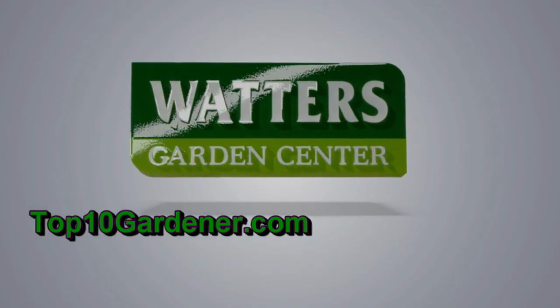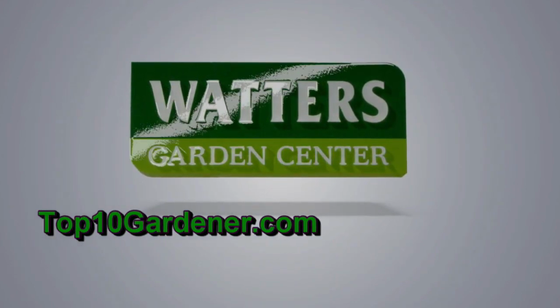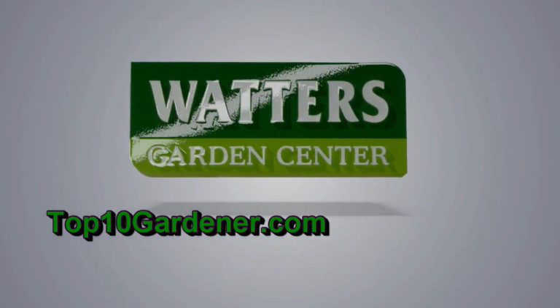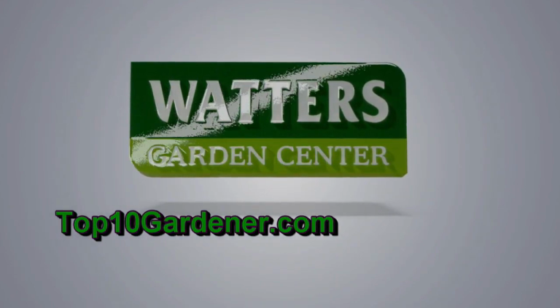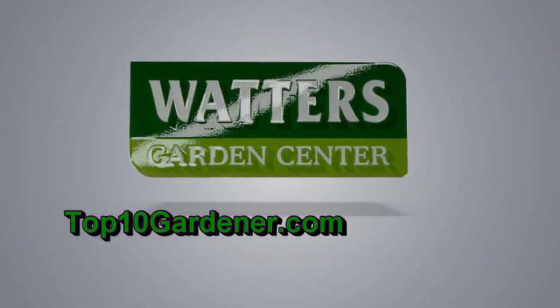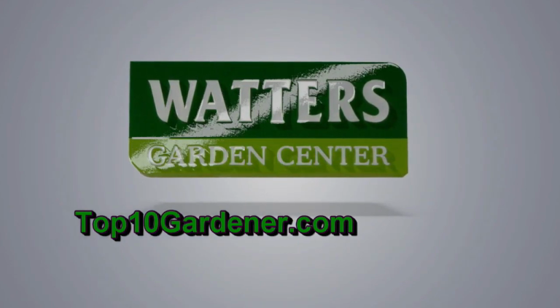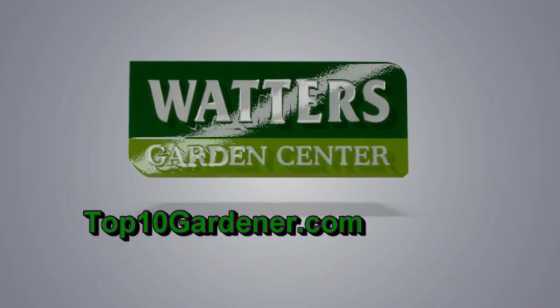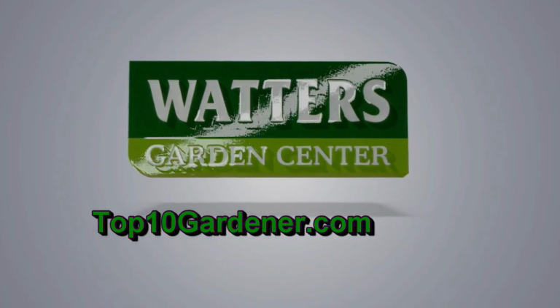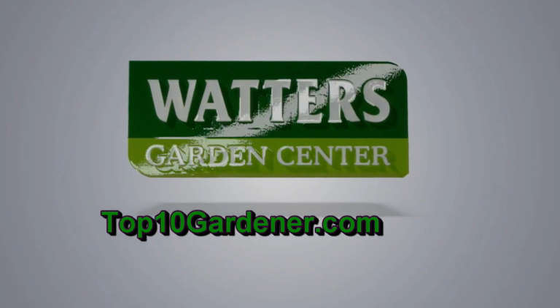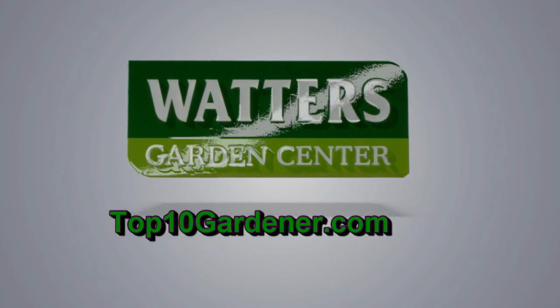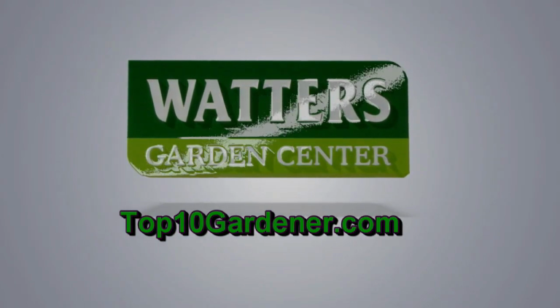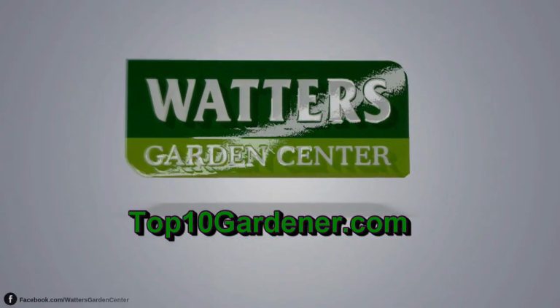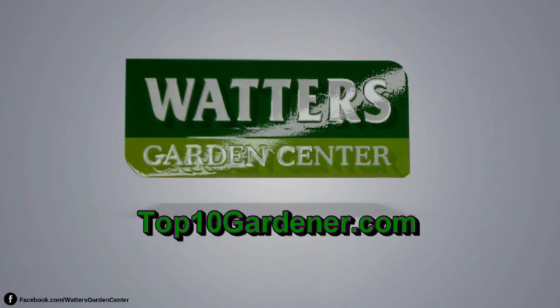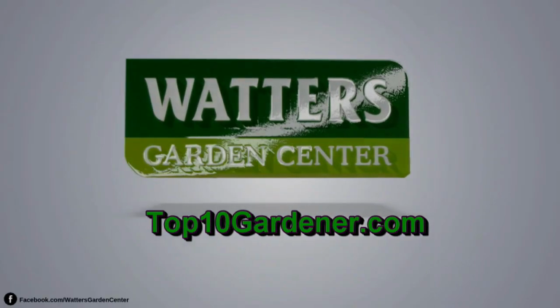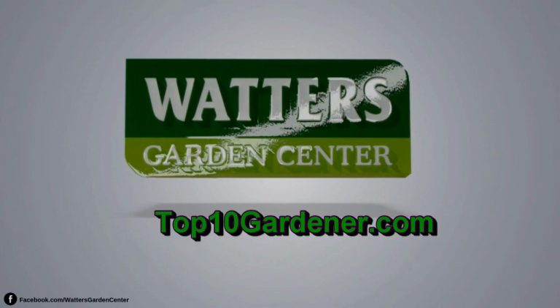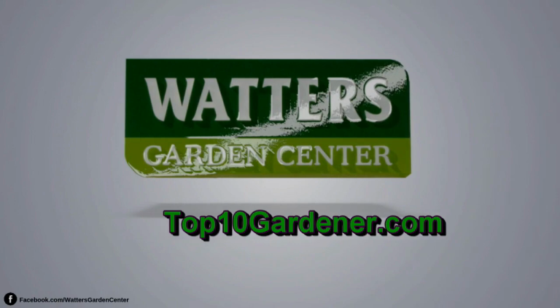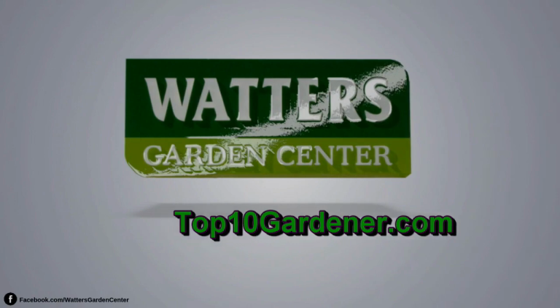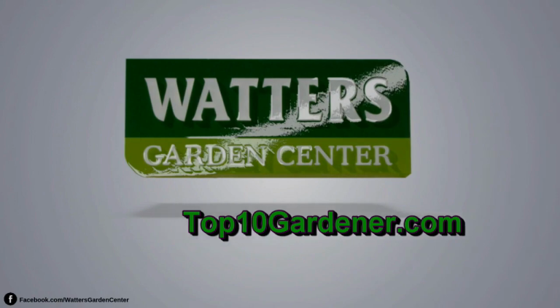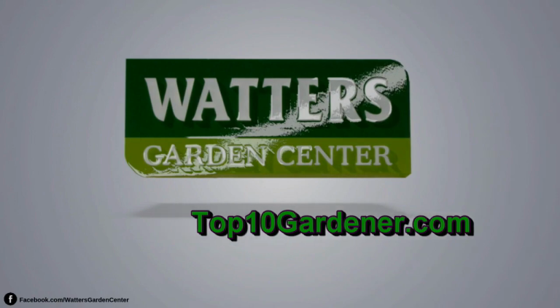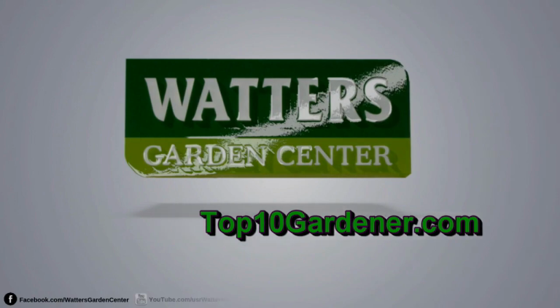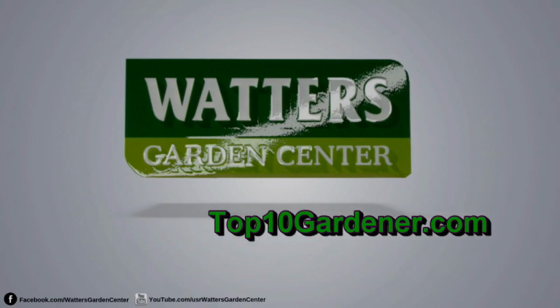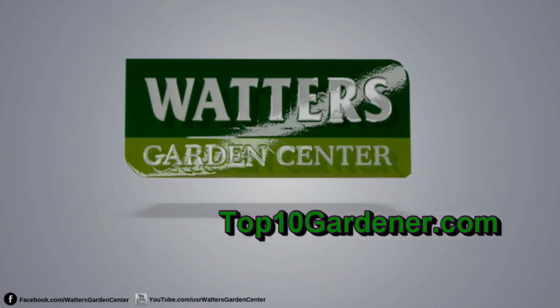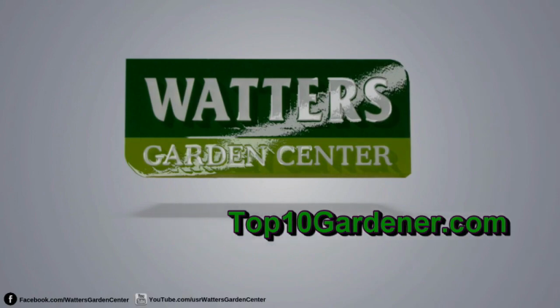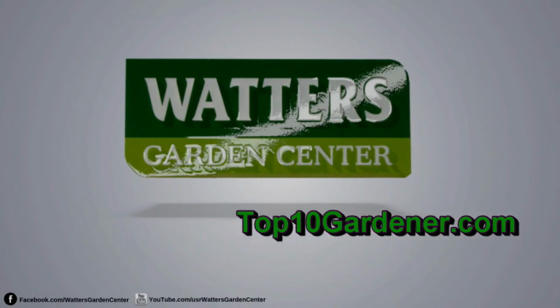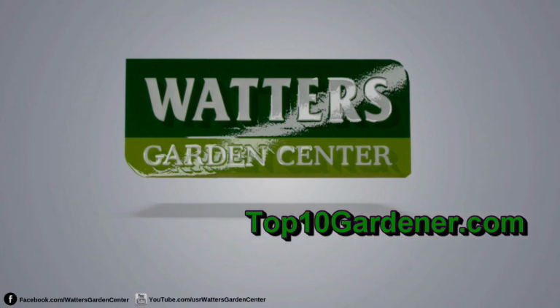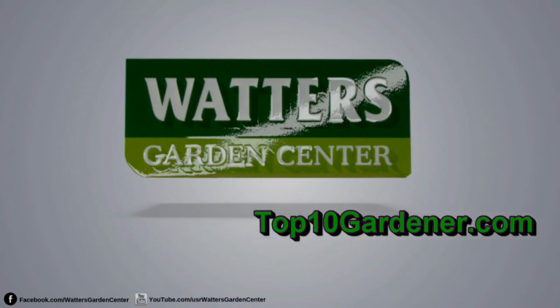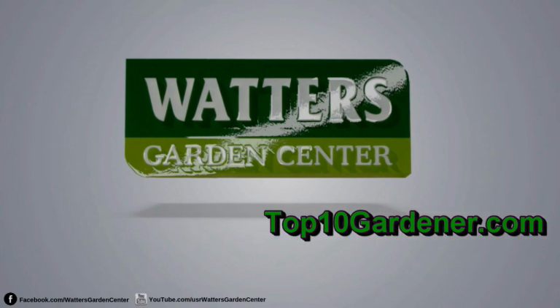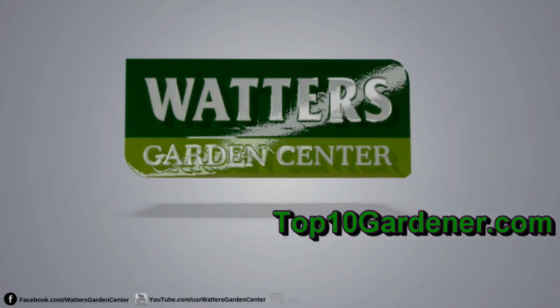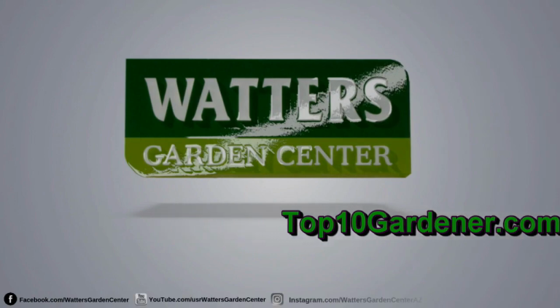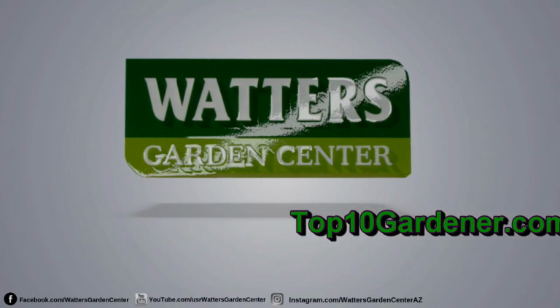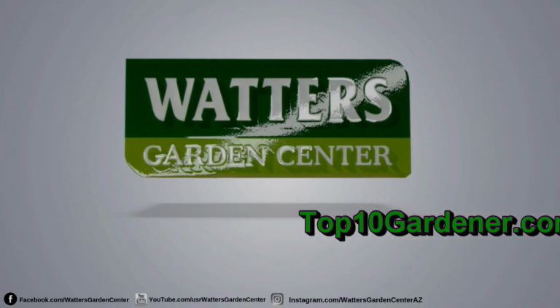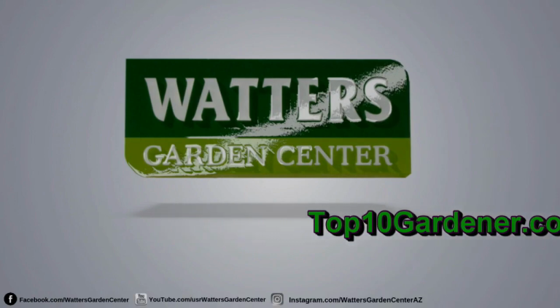The Top 10 Gardener — your source for timely garden advice, seasonally correct for the garden.